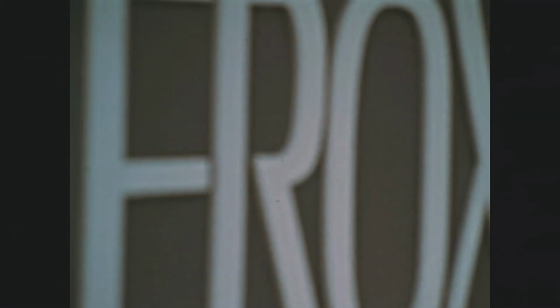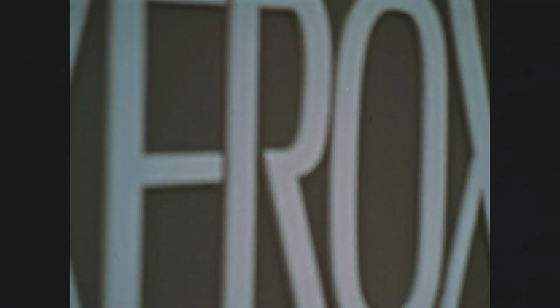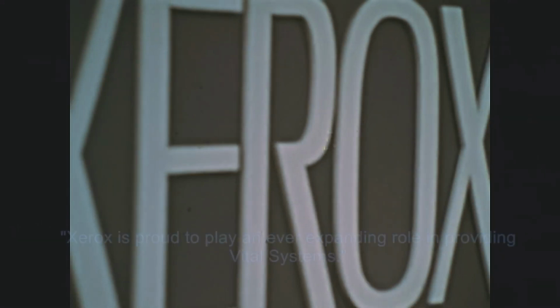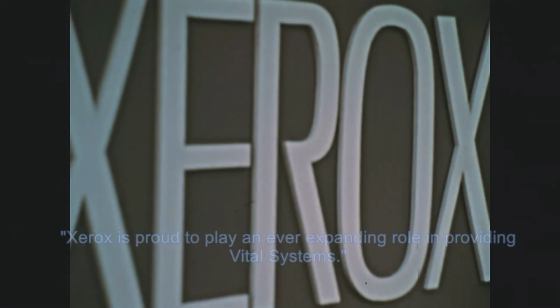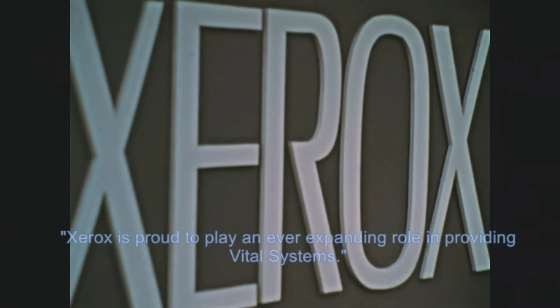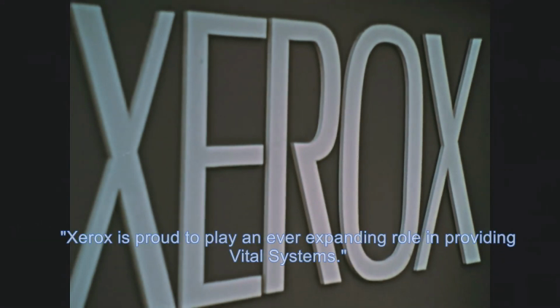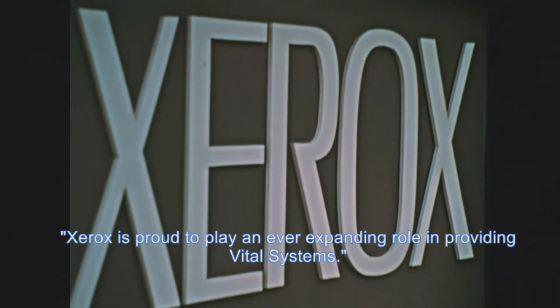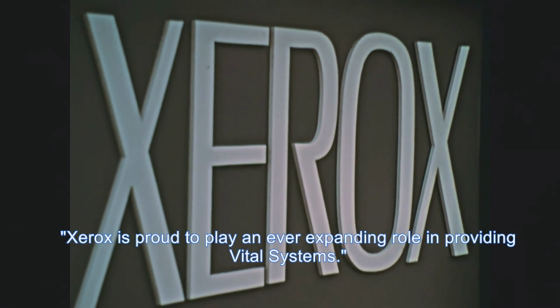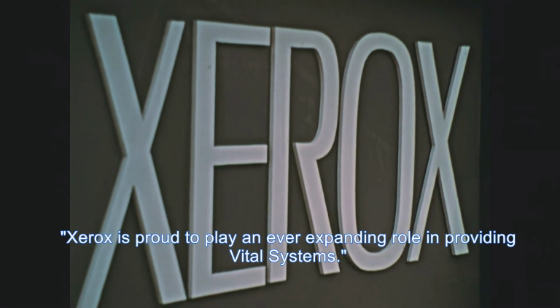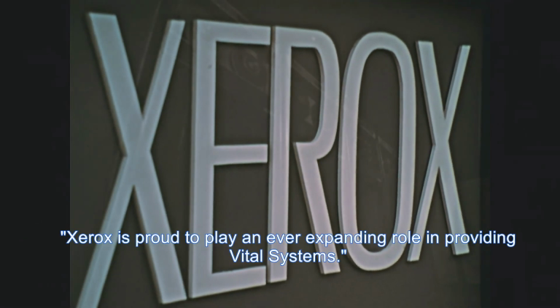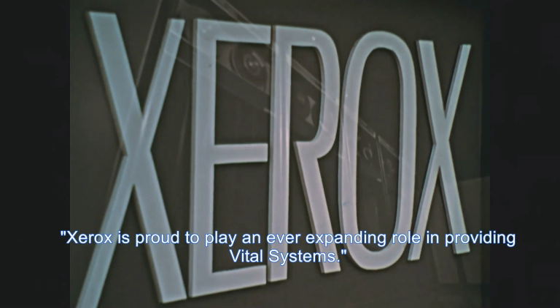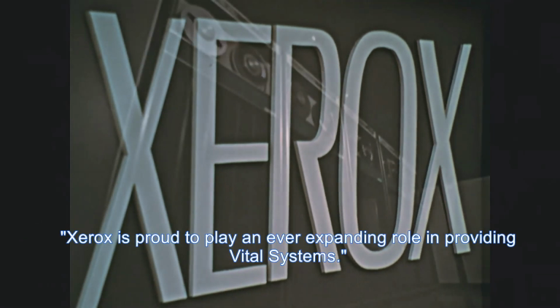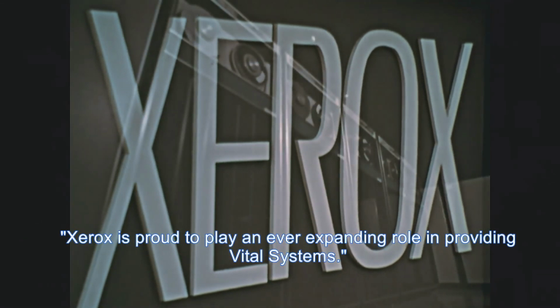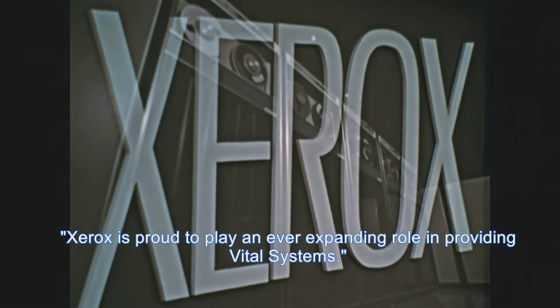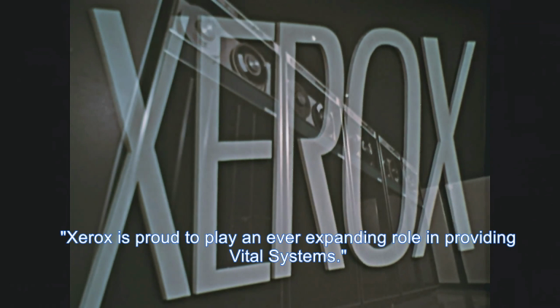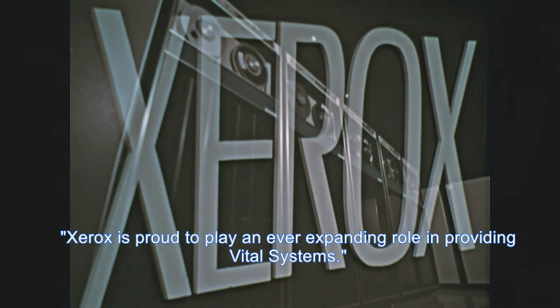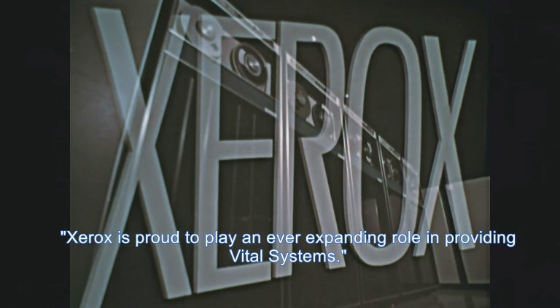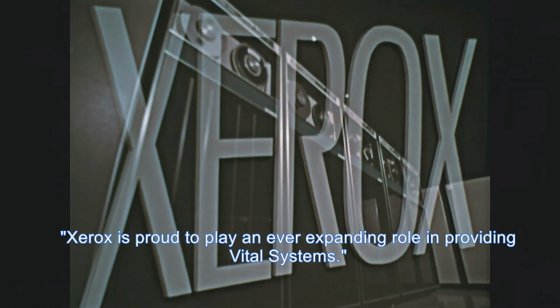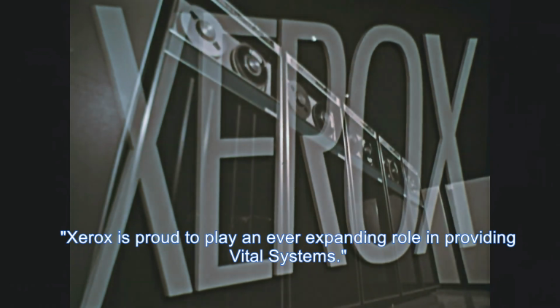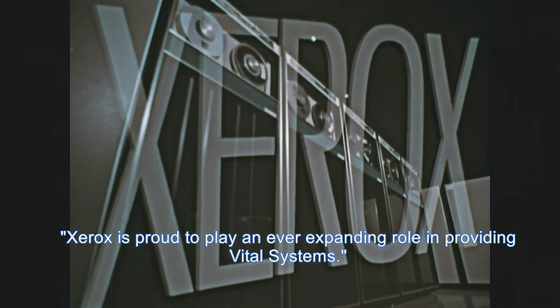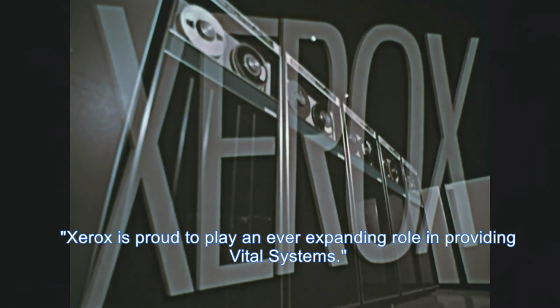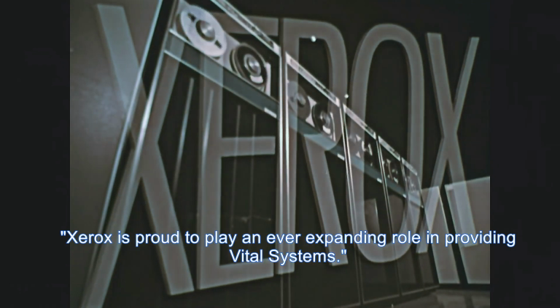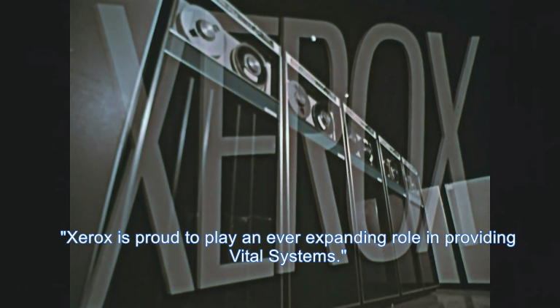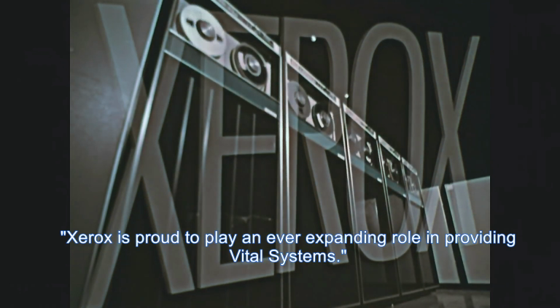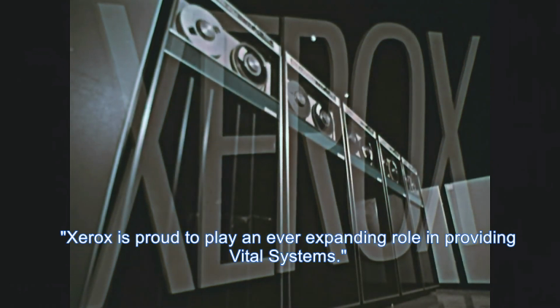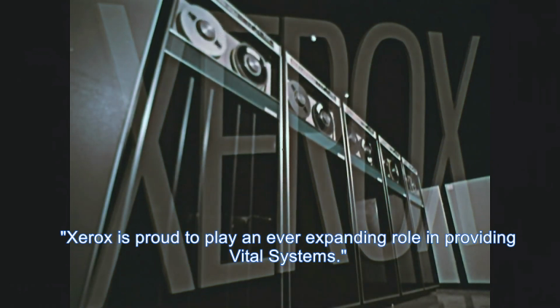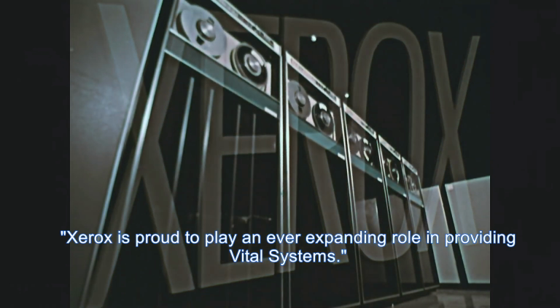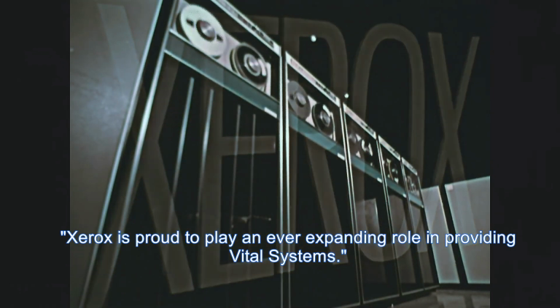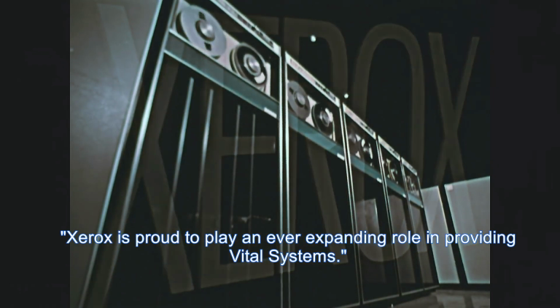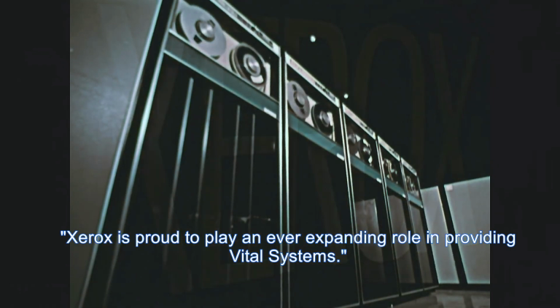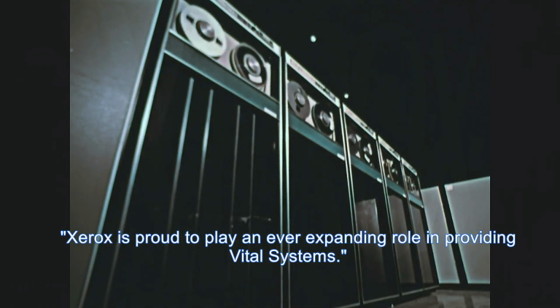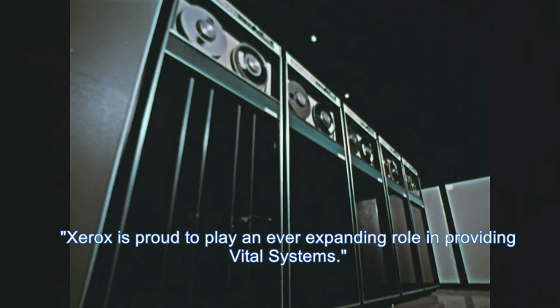Xerox is proud to play an ever-expanding role in providing vital systems.